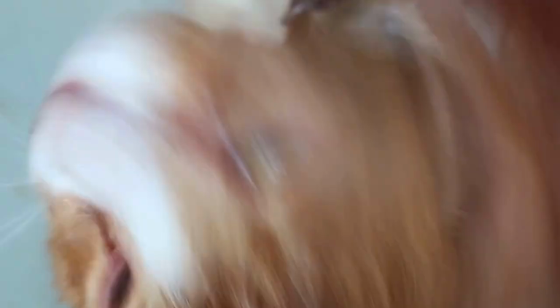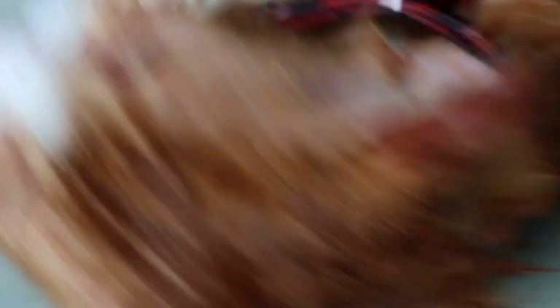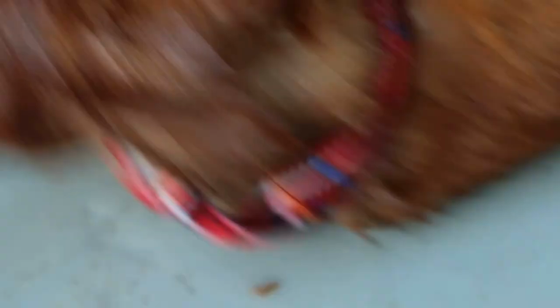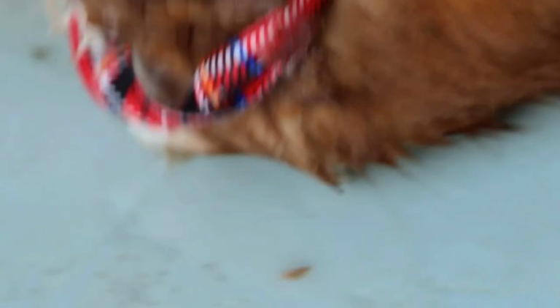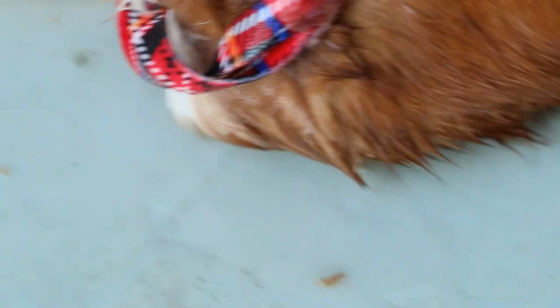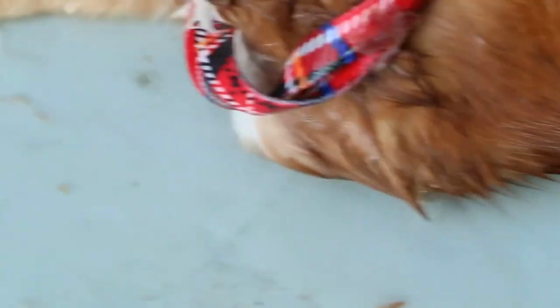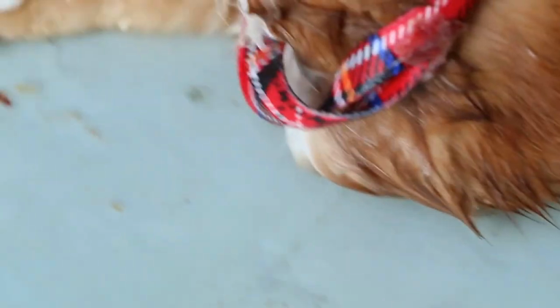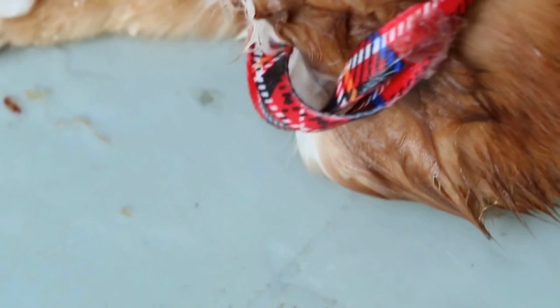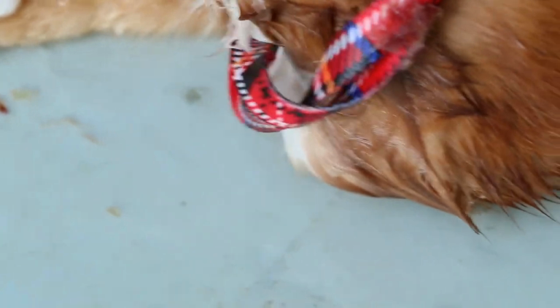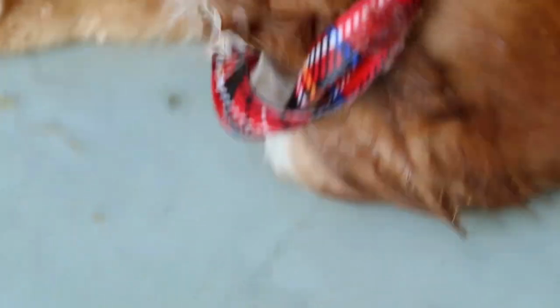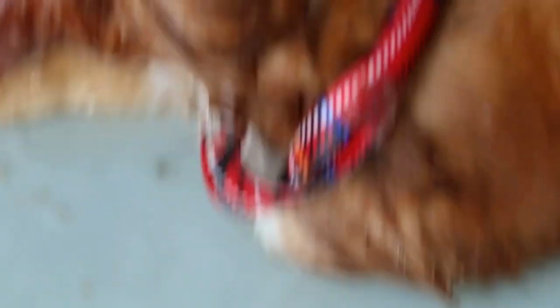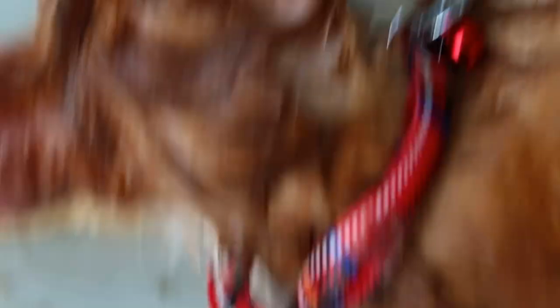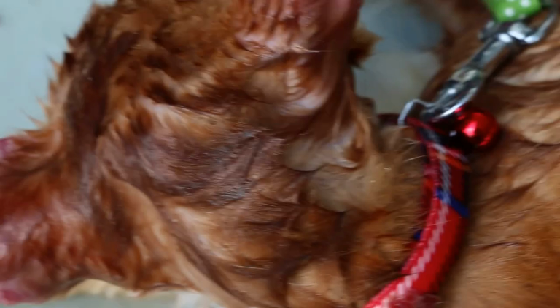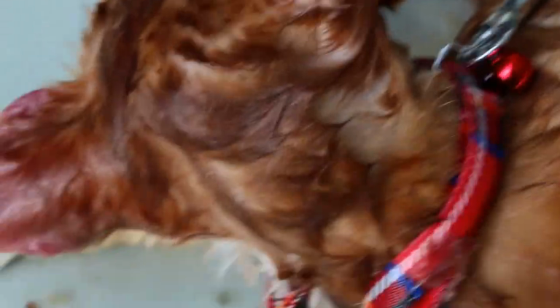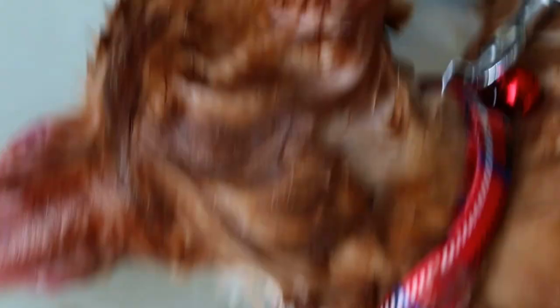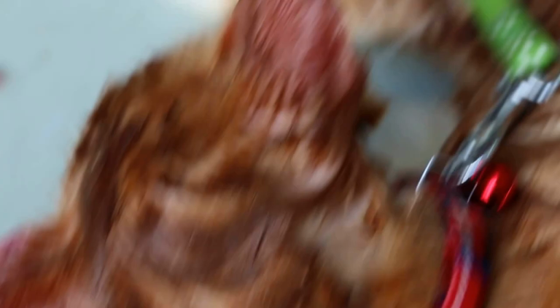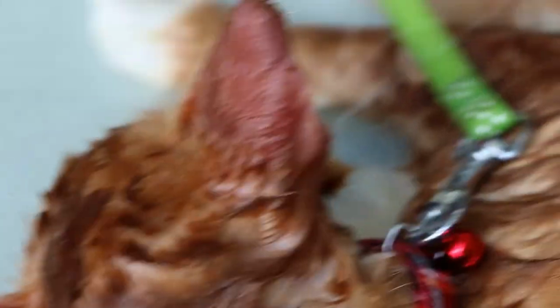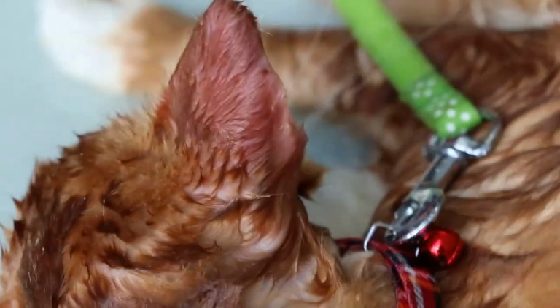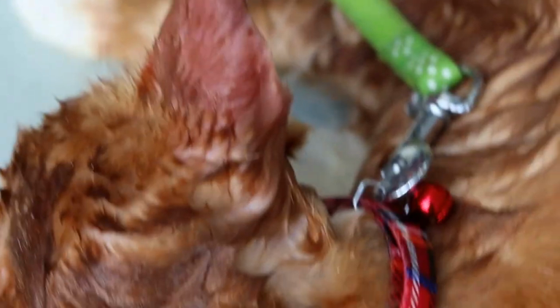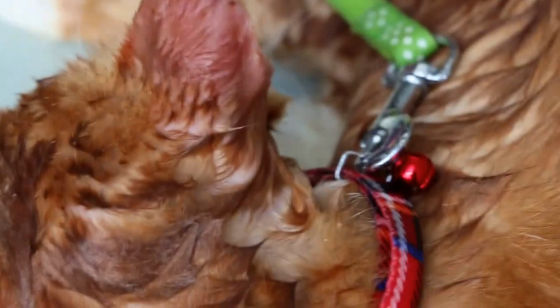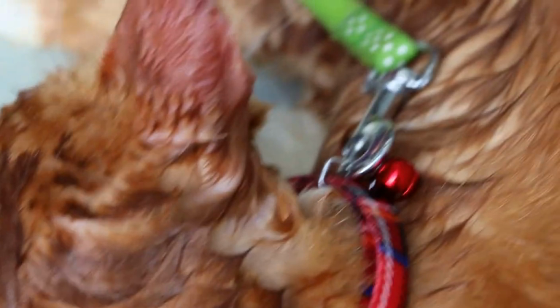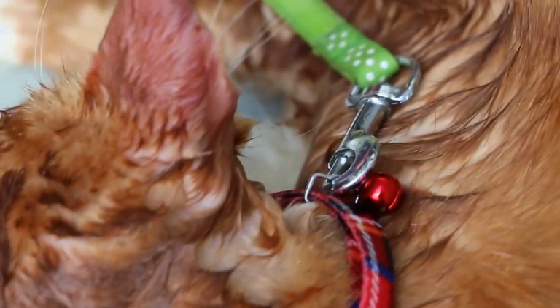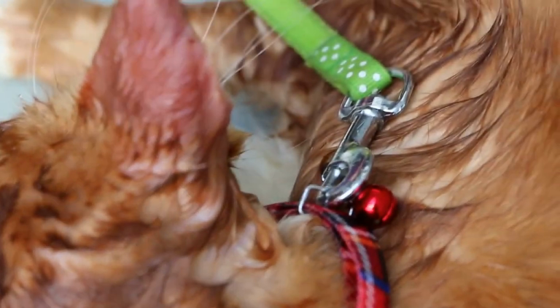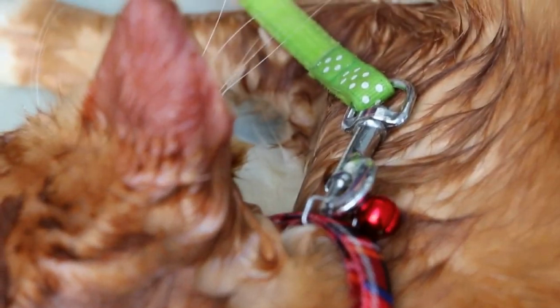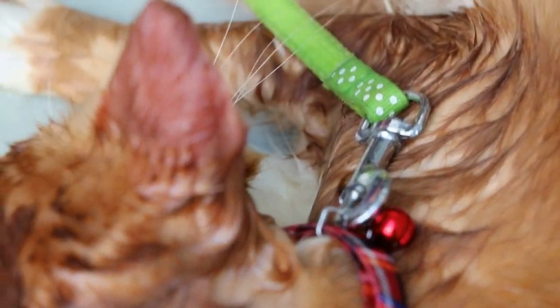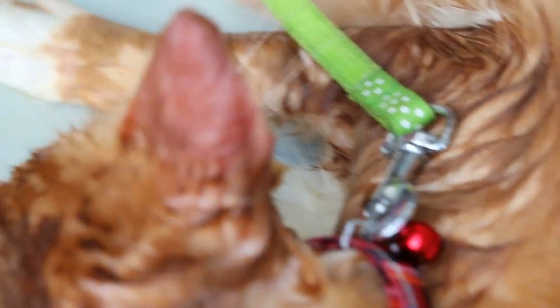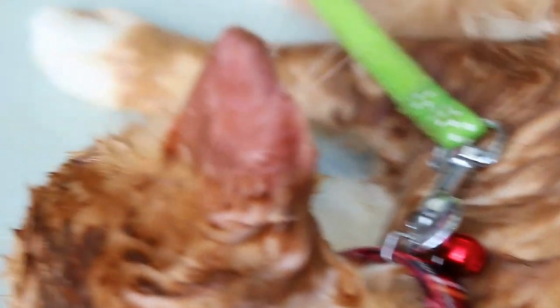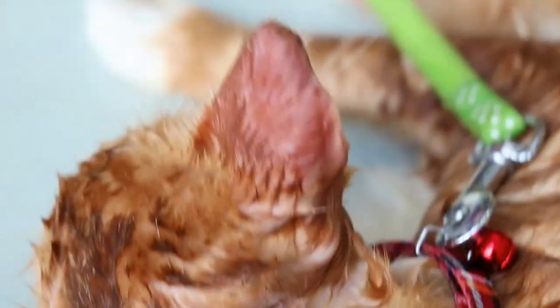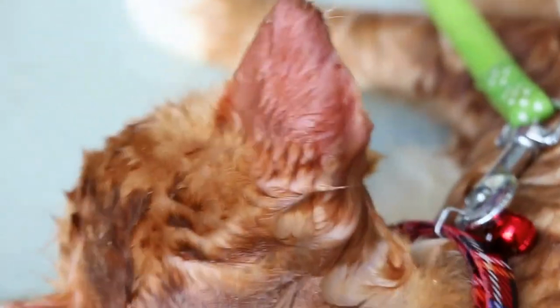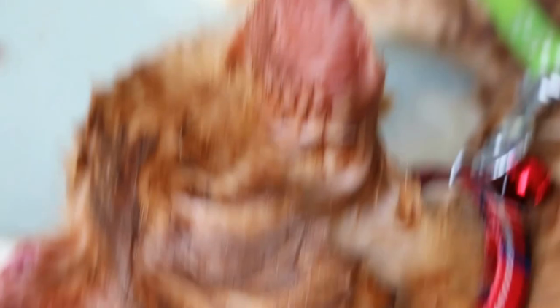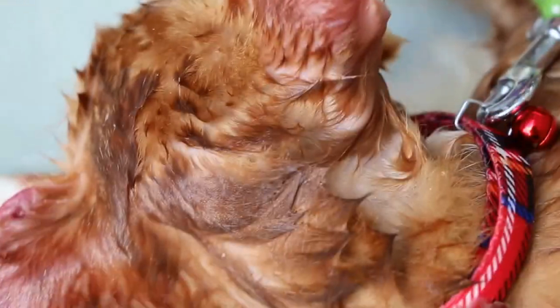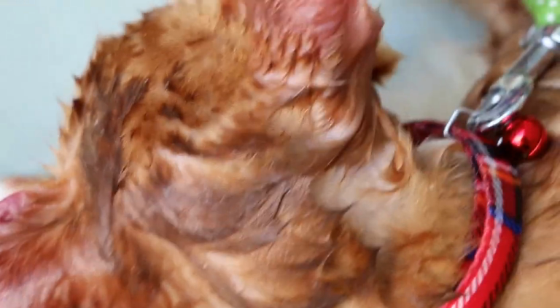Now we stop a while and do the other ear.